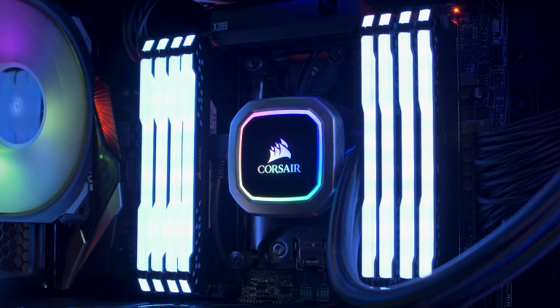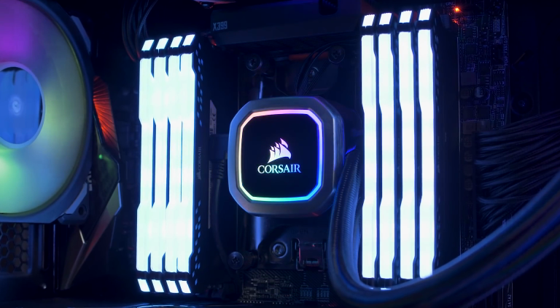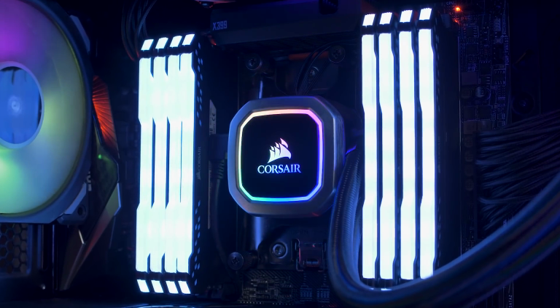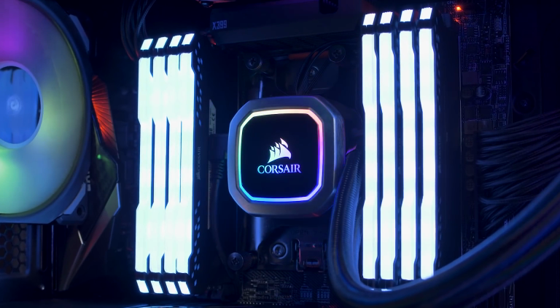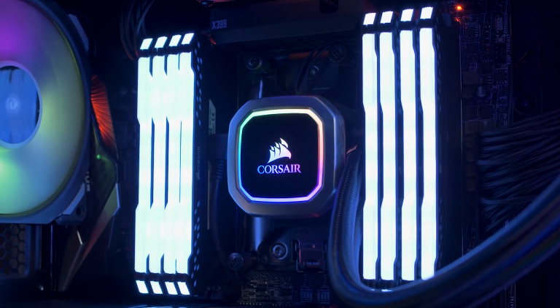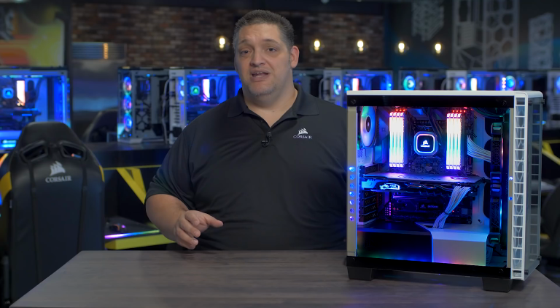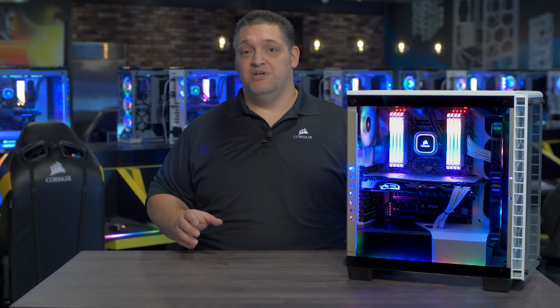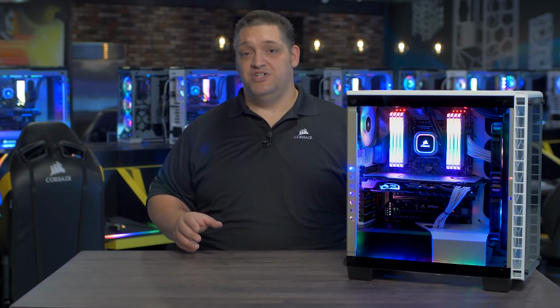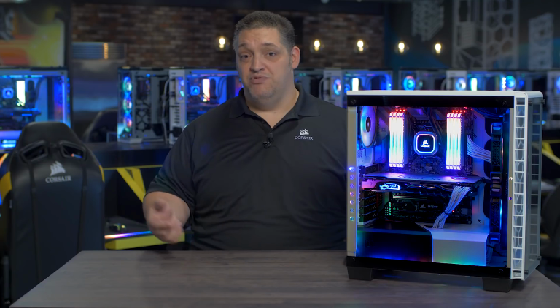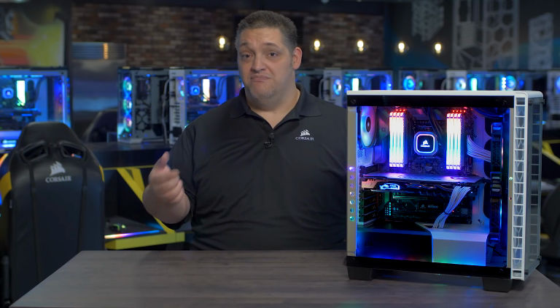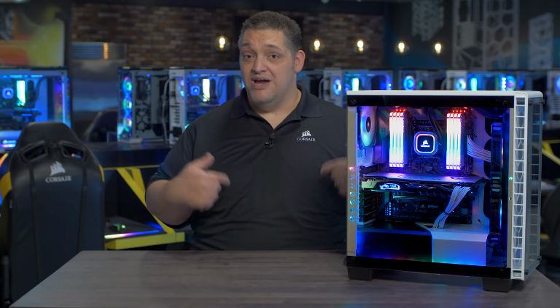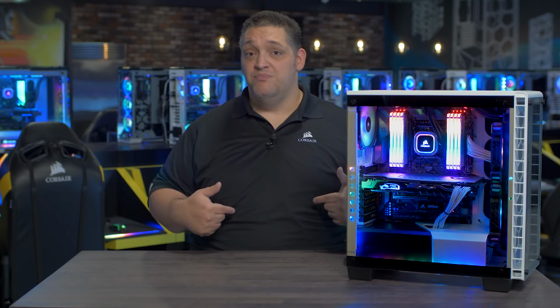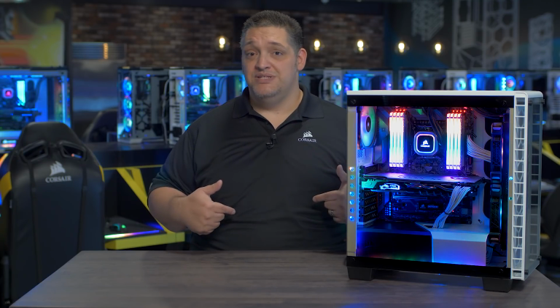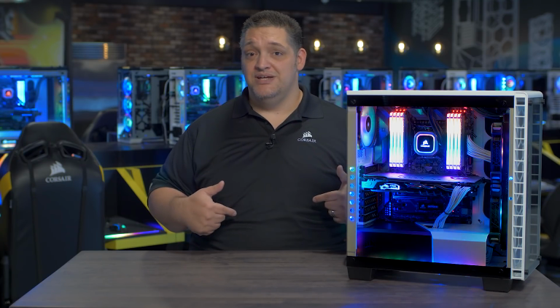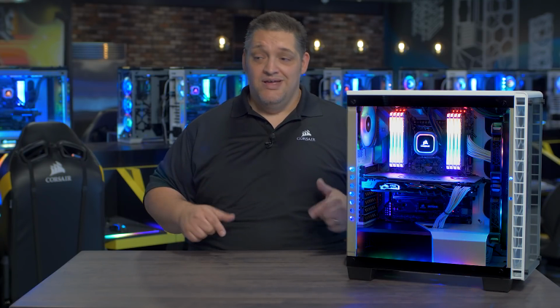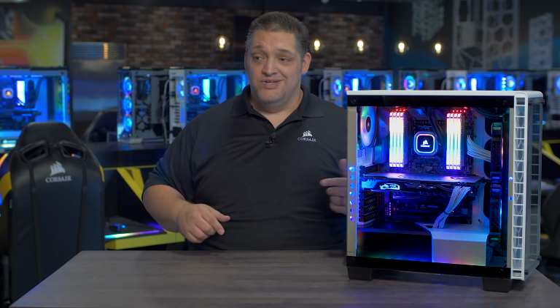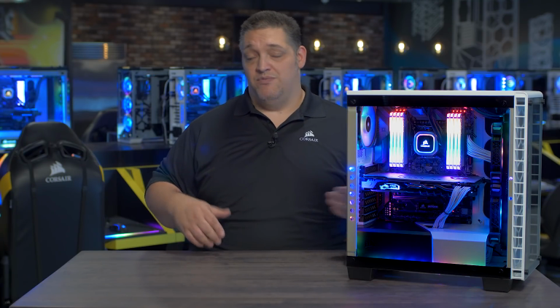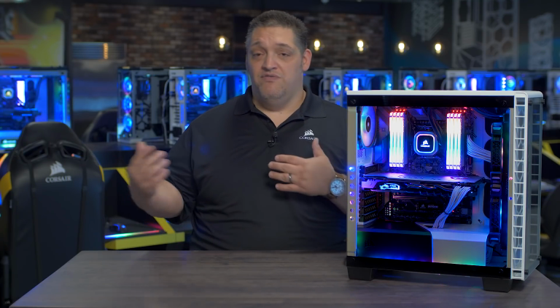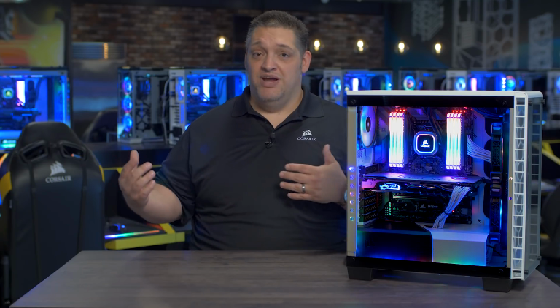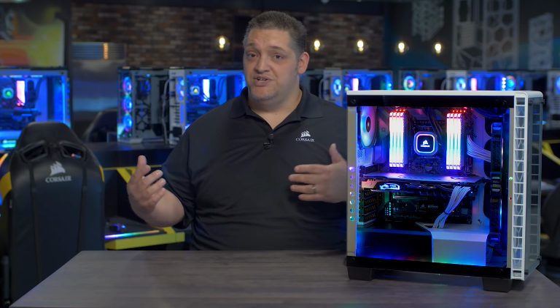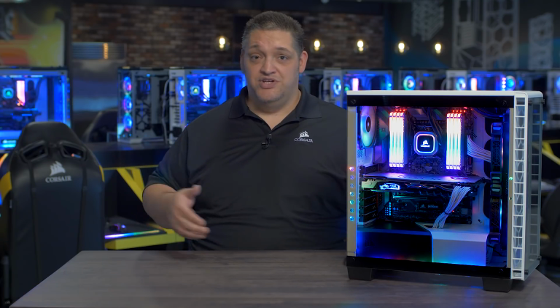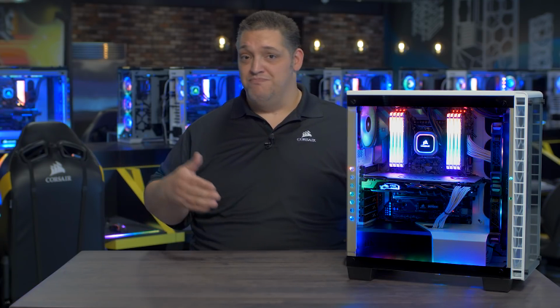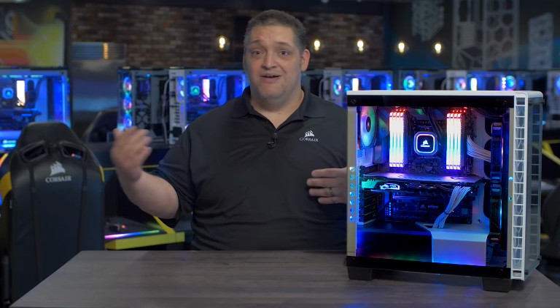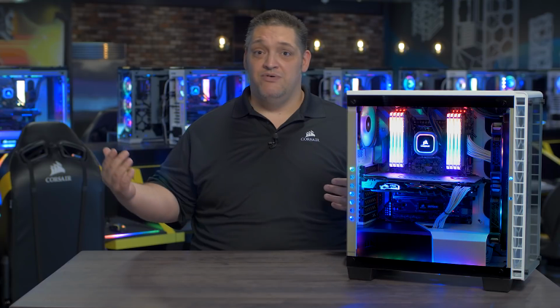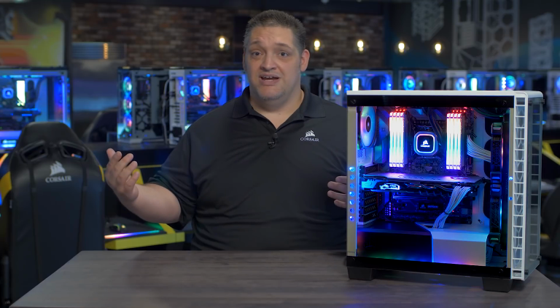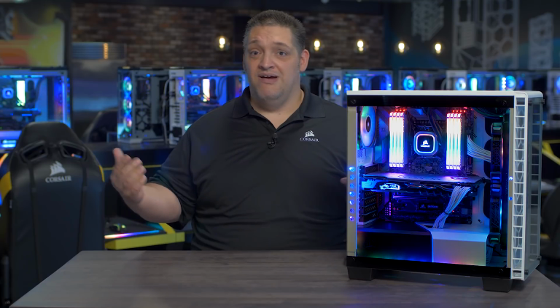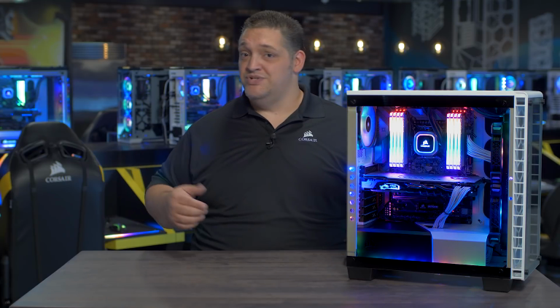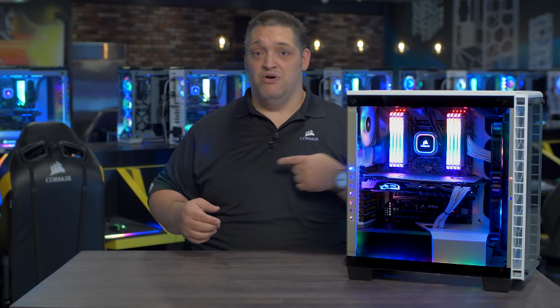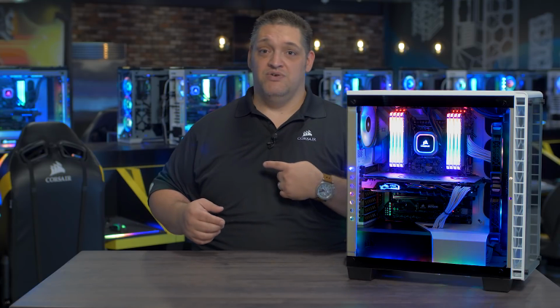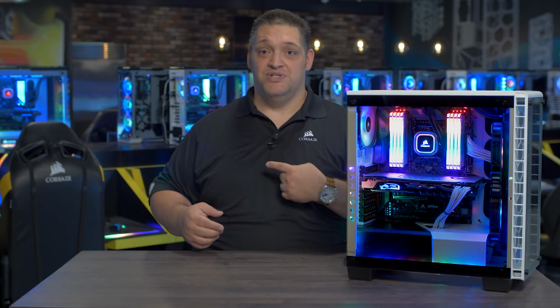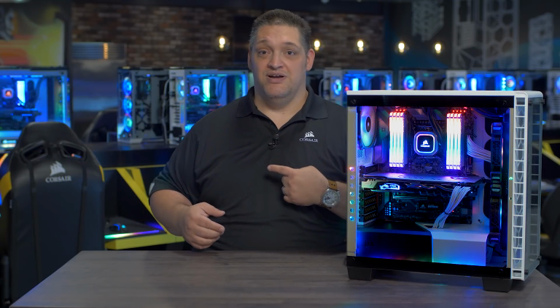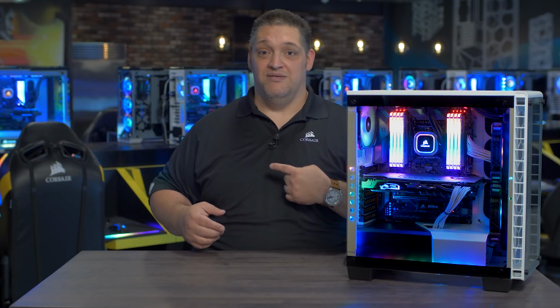I like the Hydro Series Platinum so much I put it in my home PC. For more information, or to buy one right now, just go over to Corsair.com.